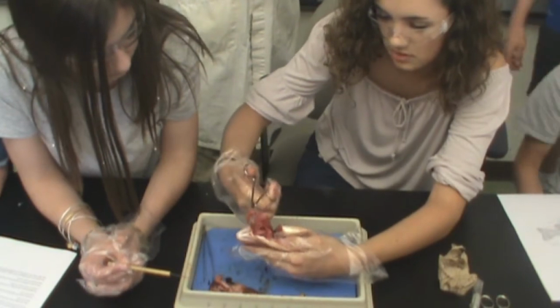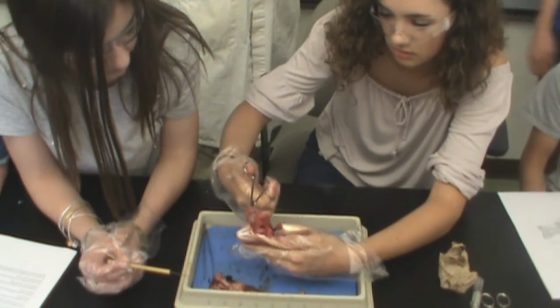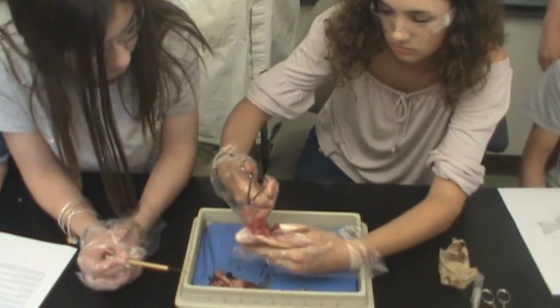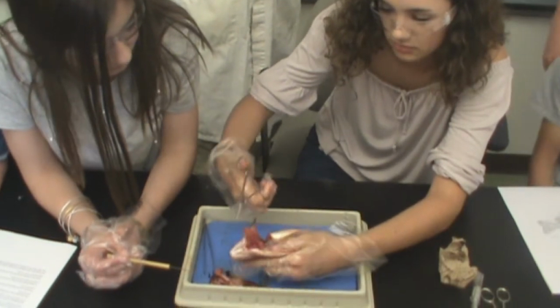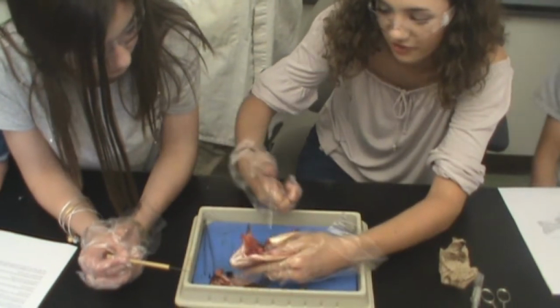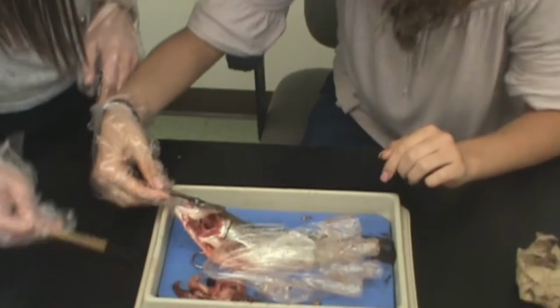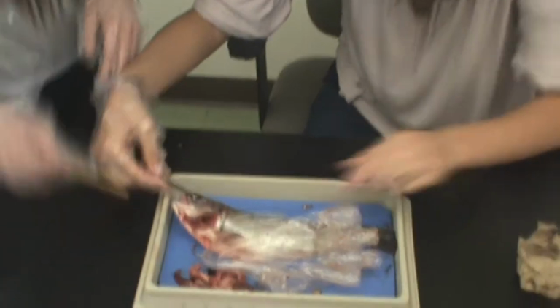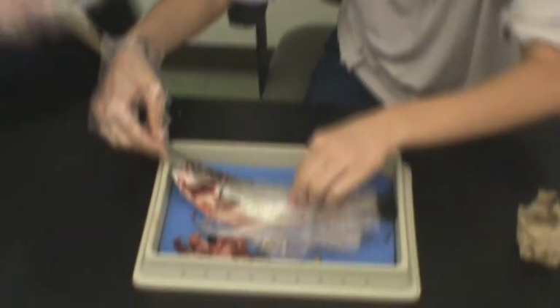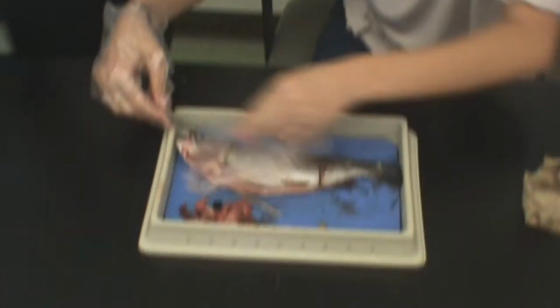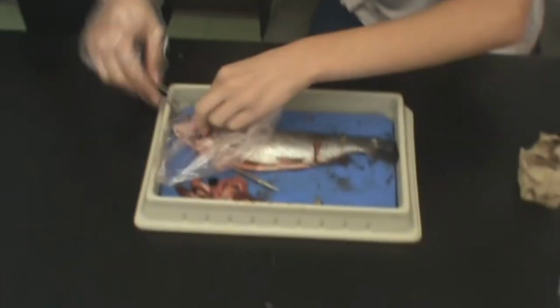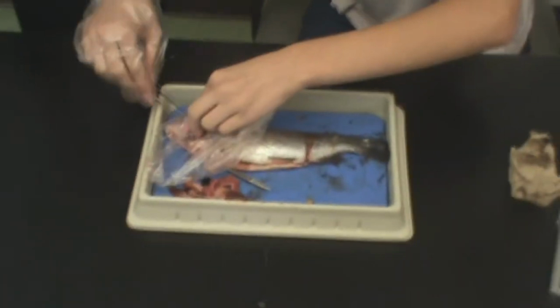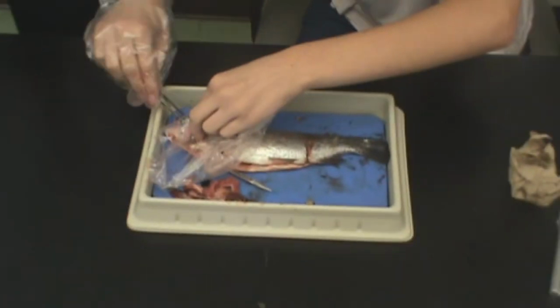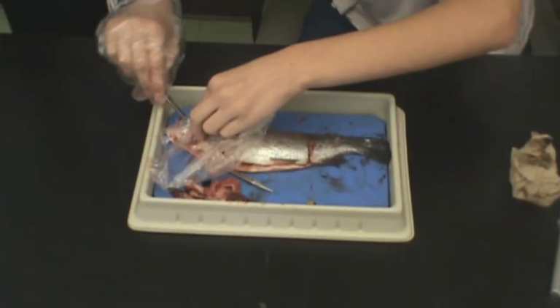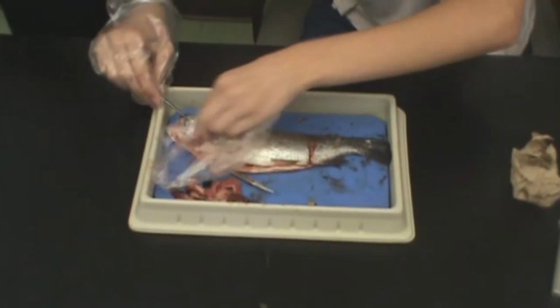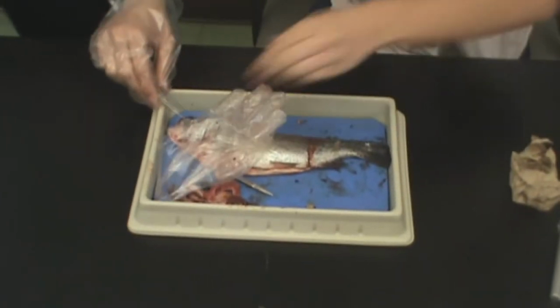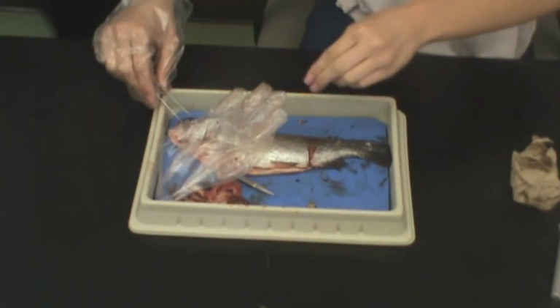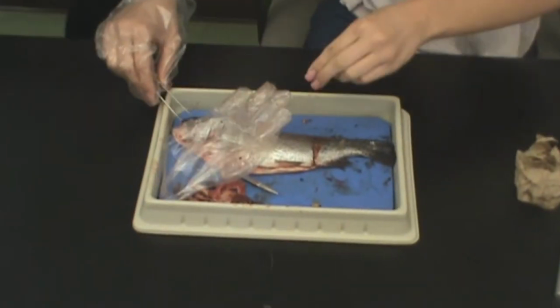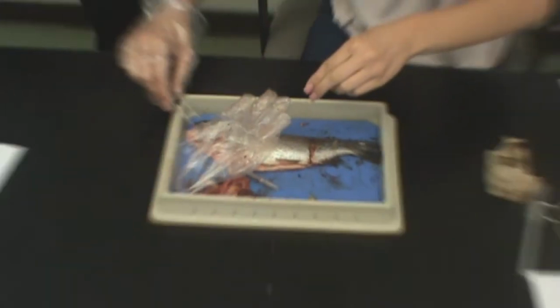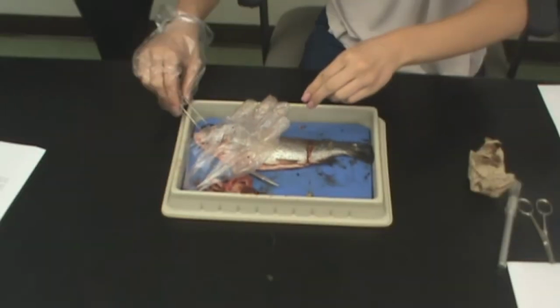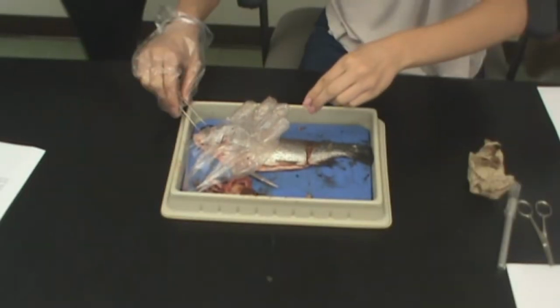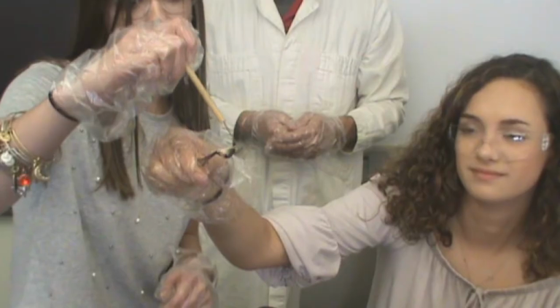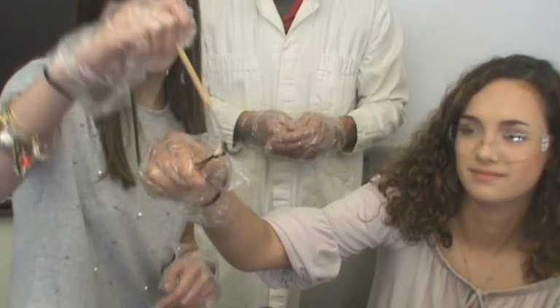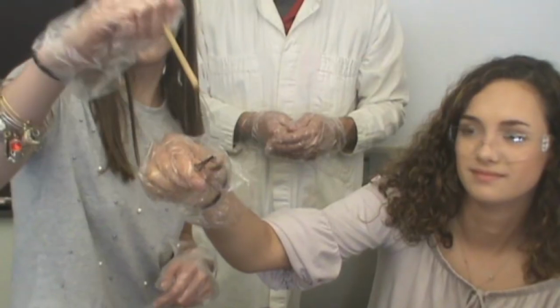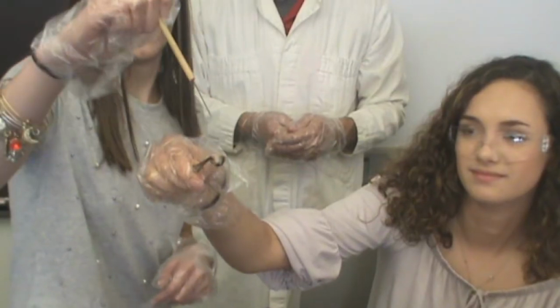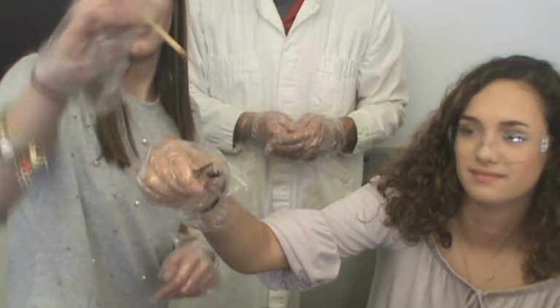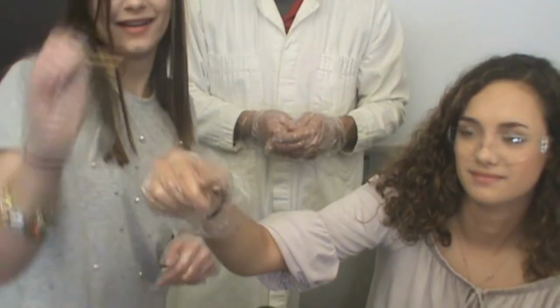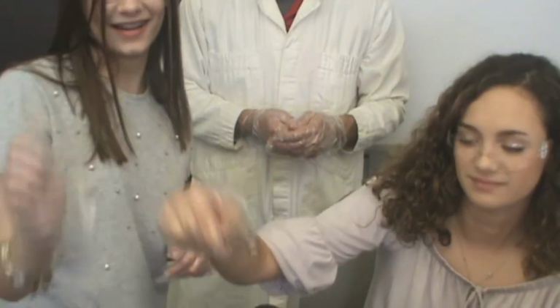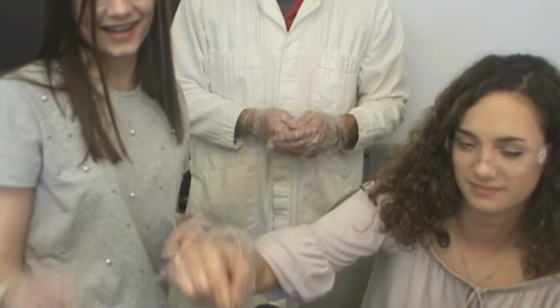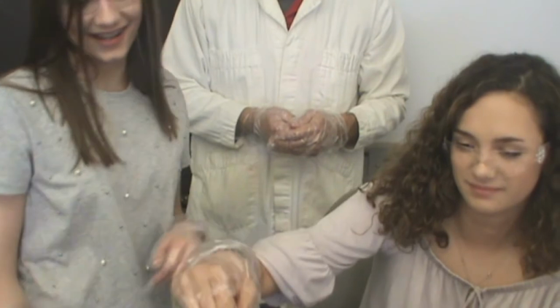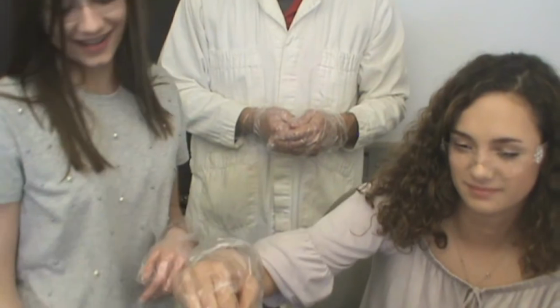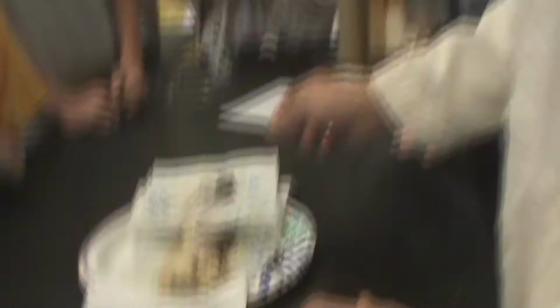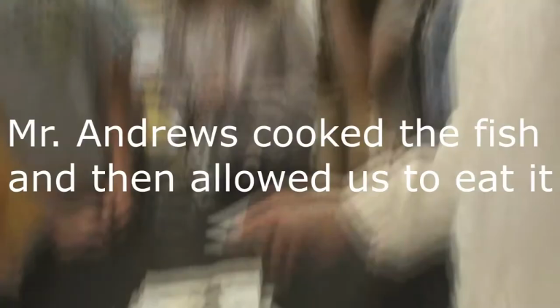Cut off the eyes, gills, head, tails, or anything you would like to get a closer look at. Thank you.